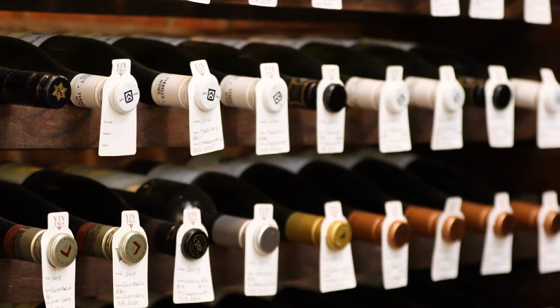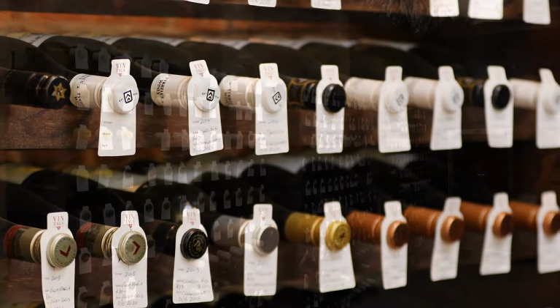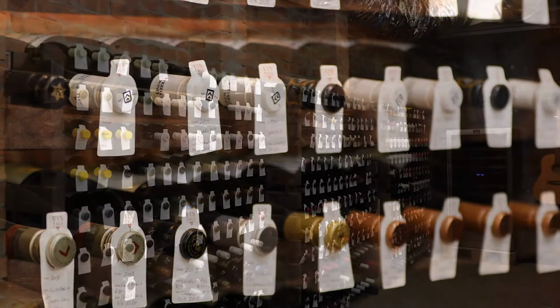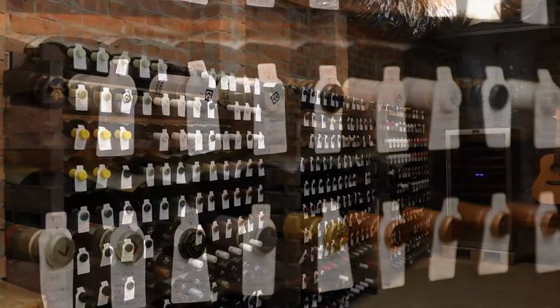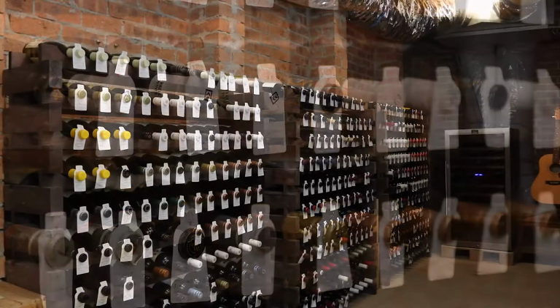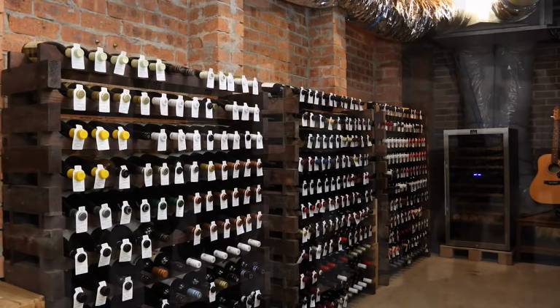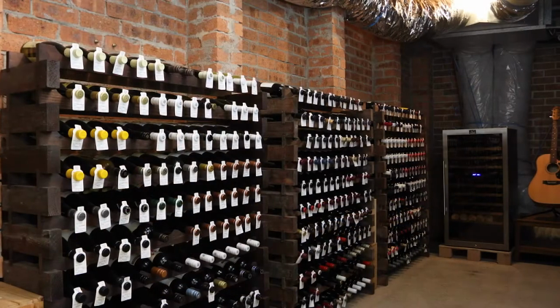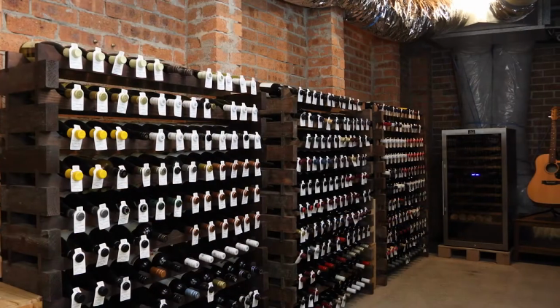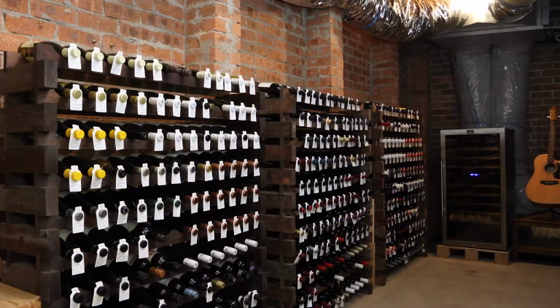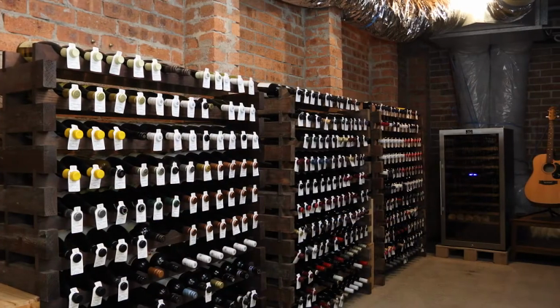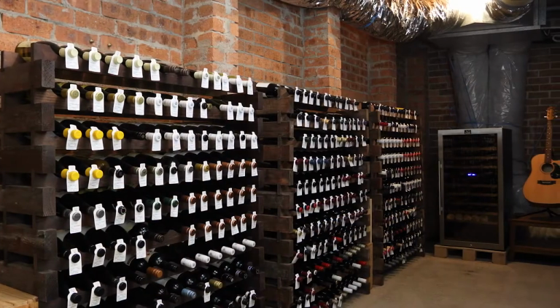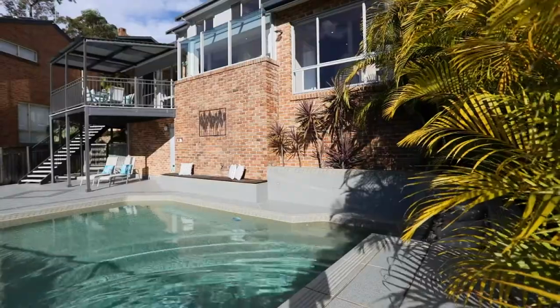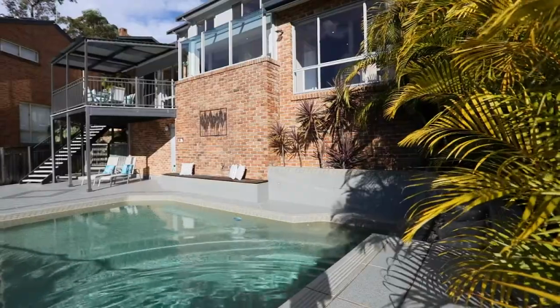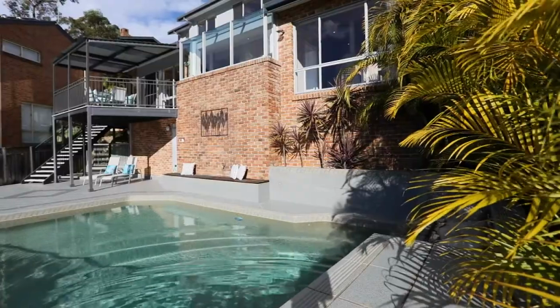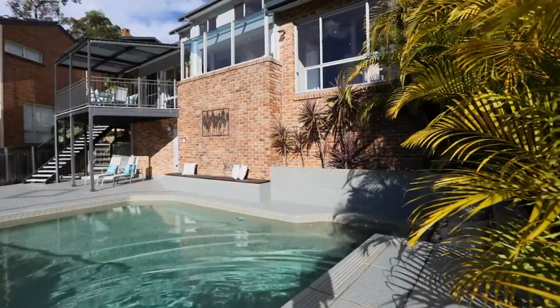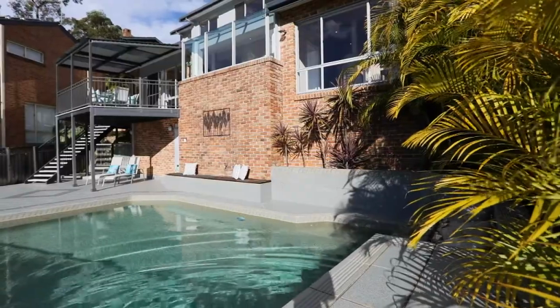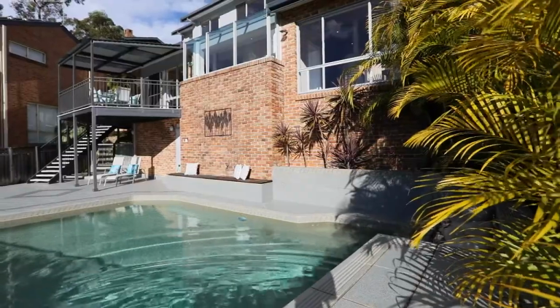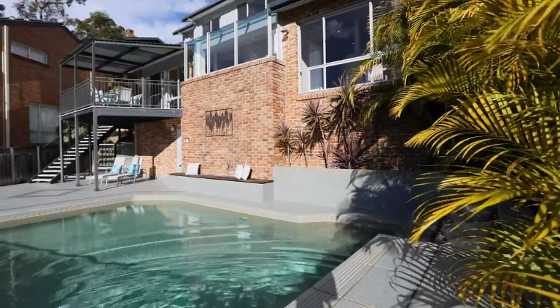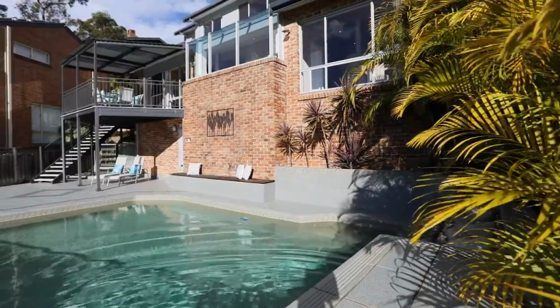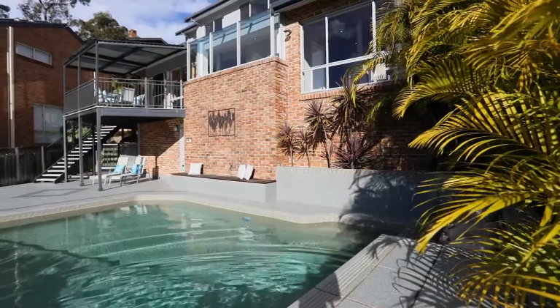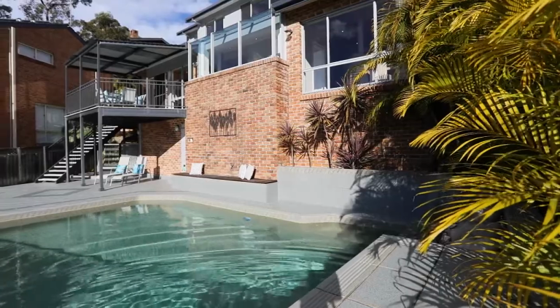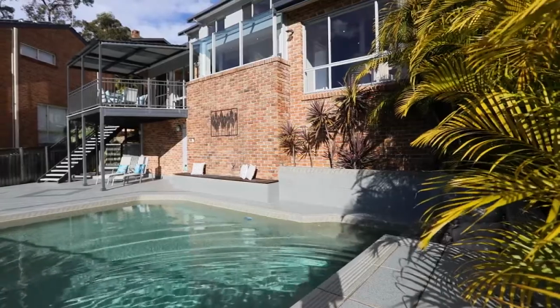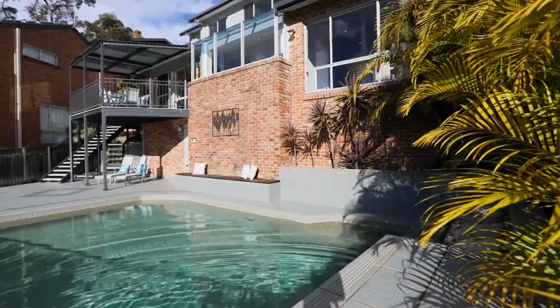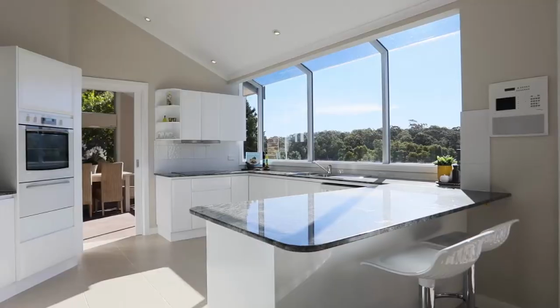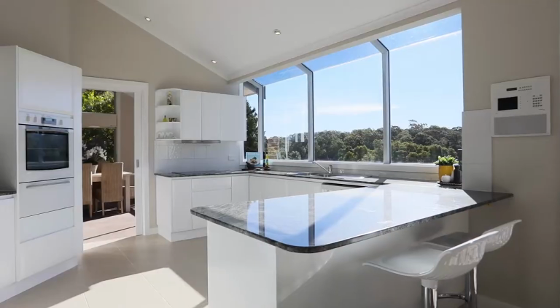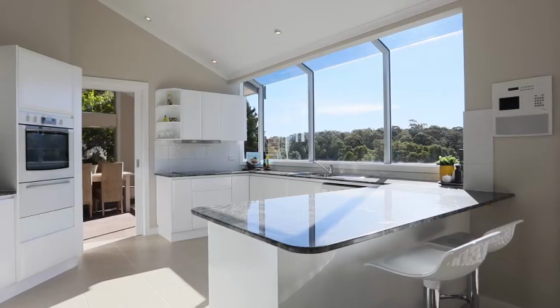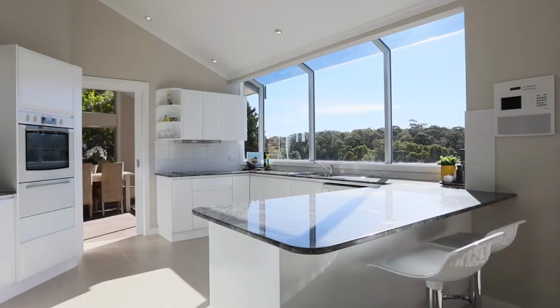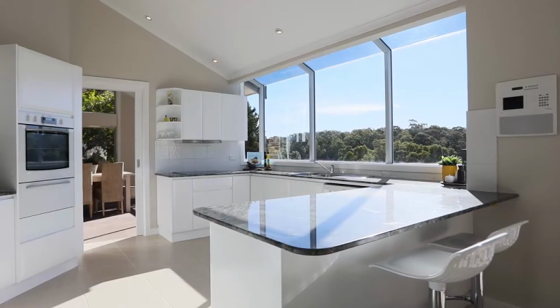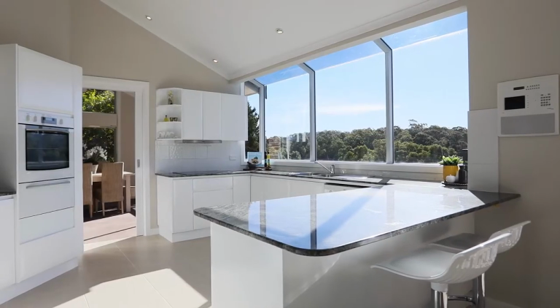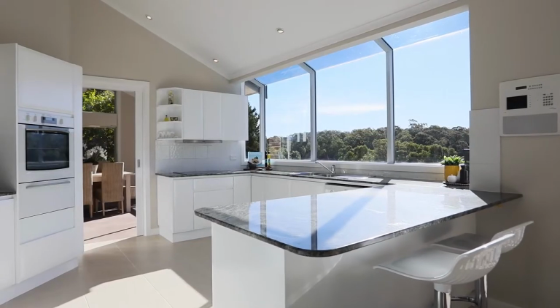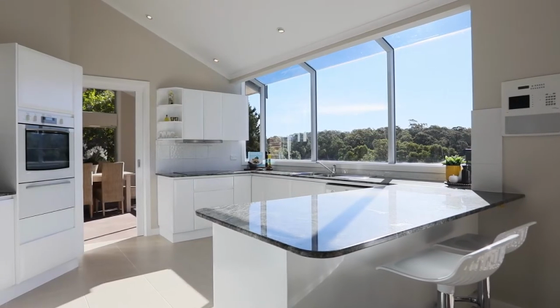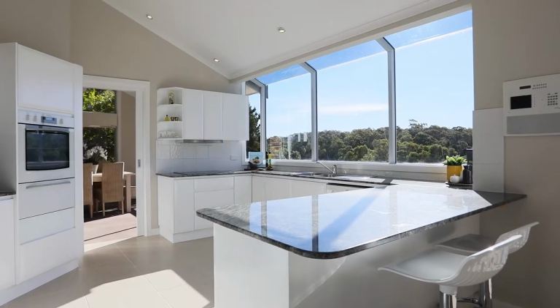And with a huge wine cellar and in-ground pool, I dare say hosting might just be your new forte.